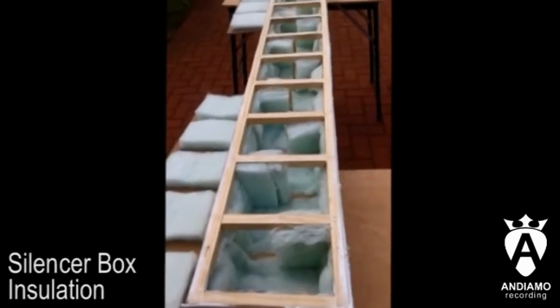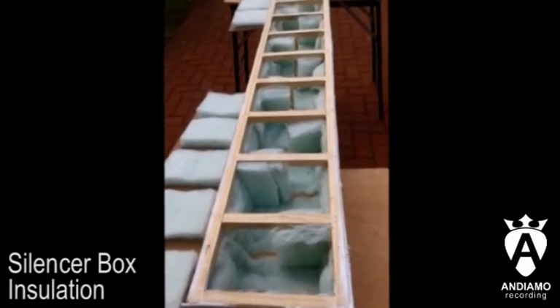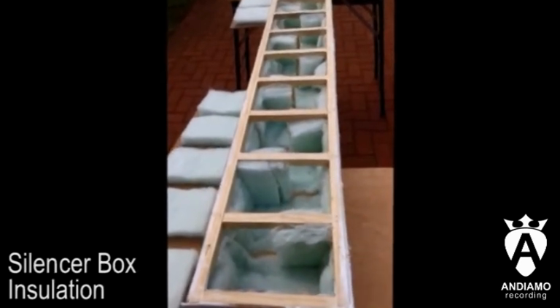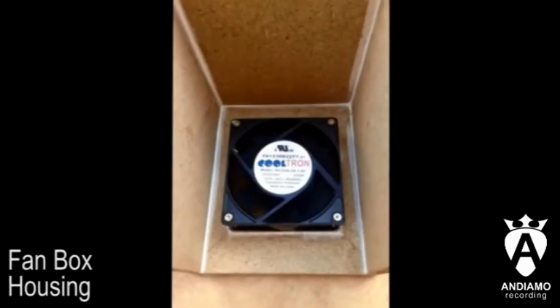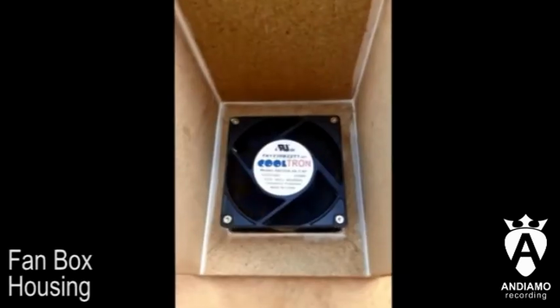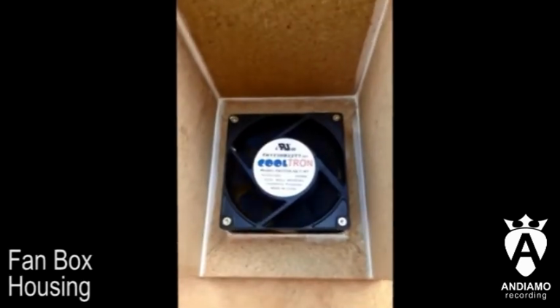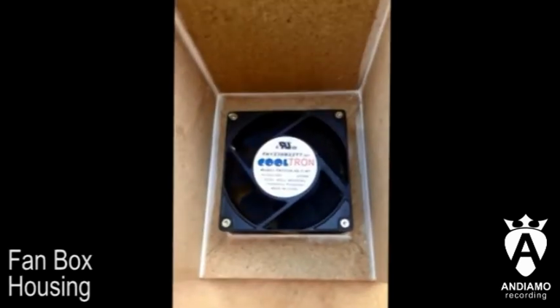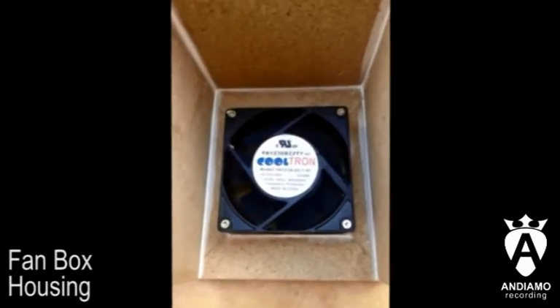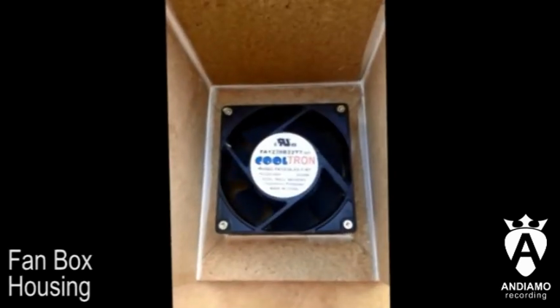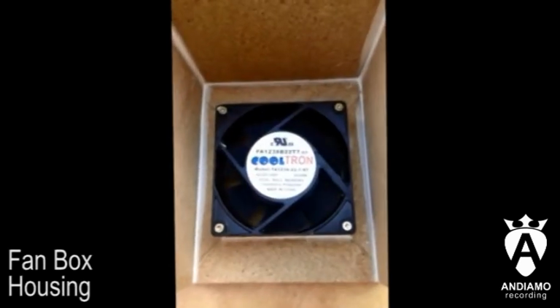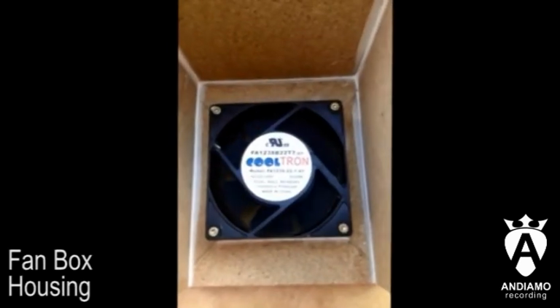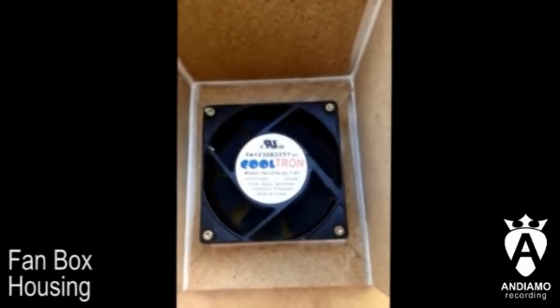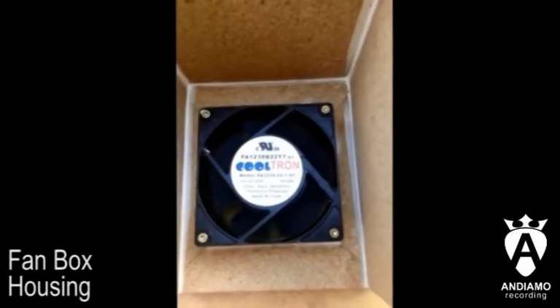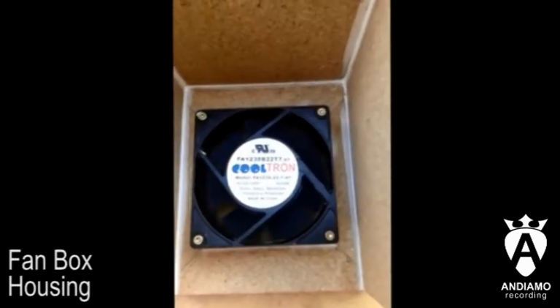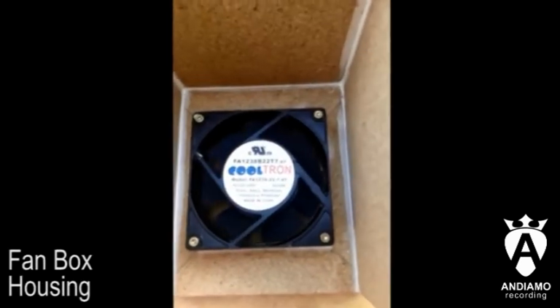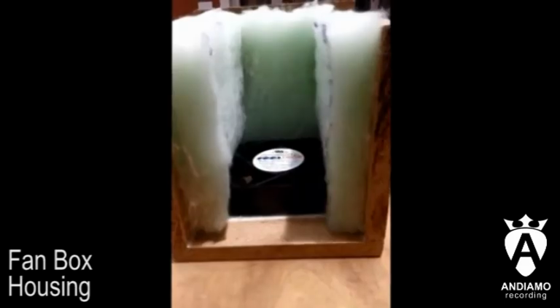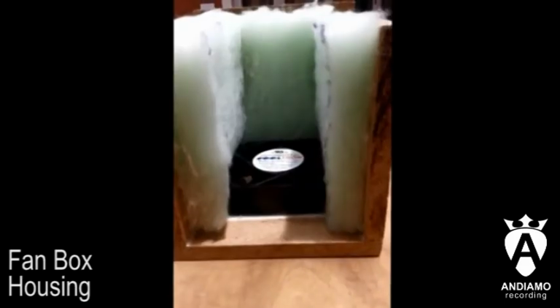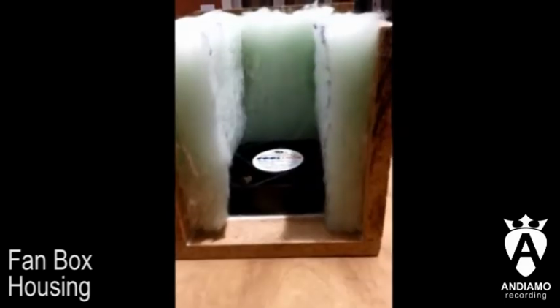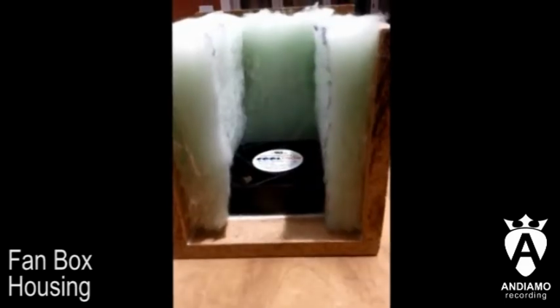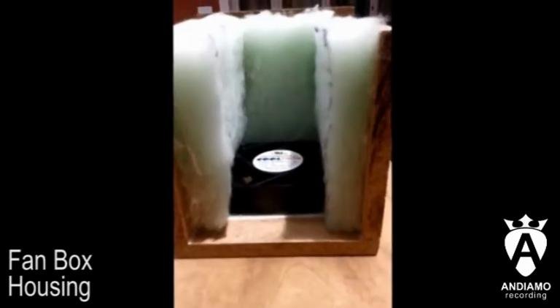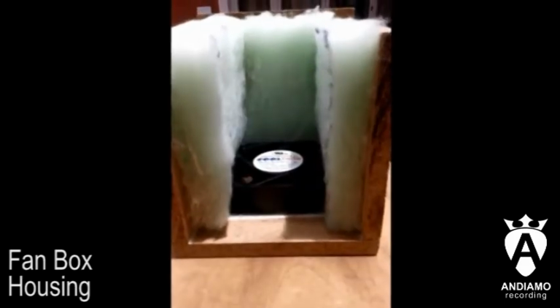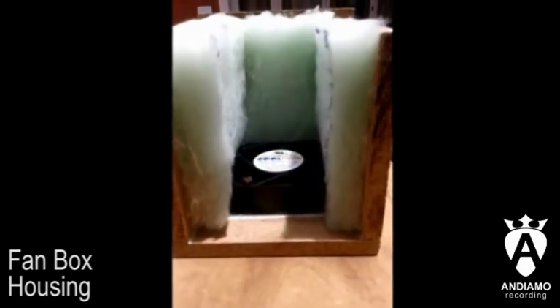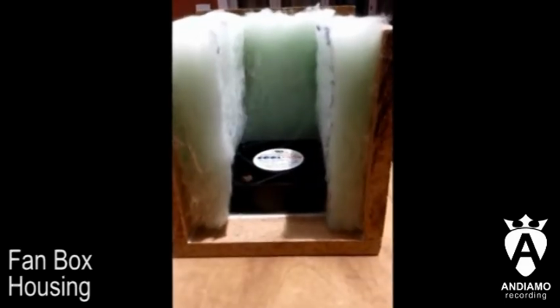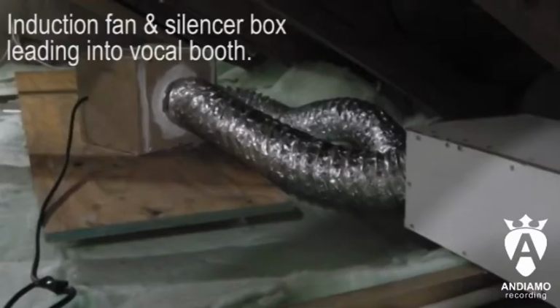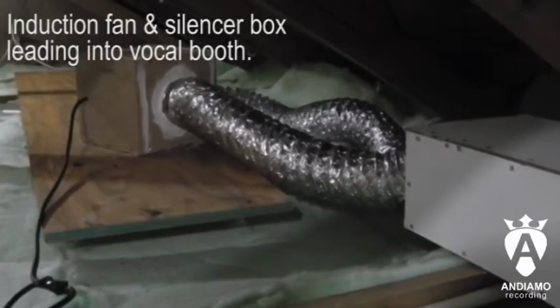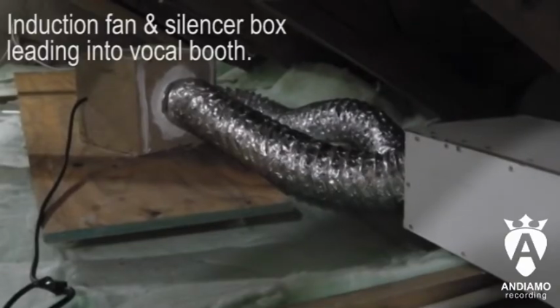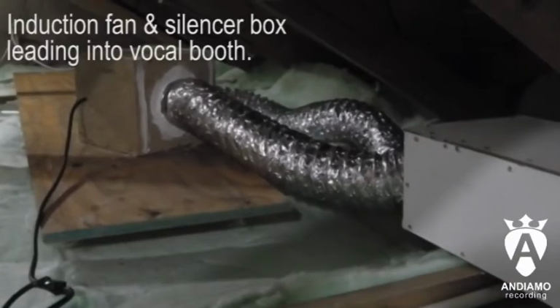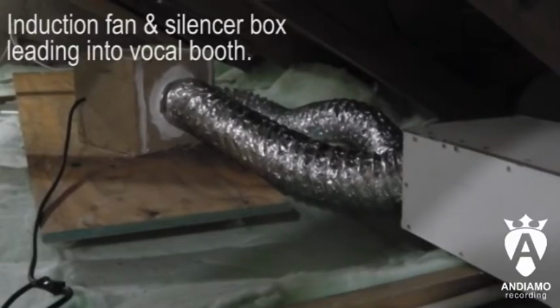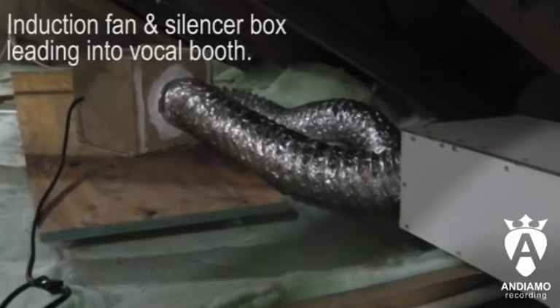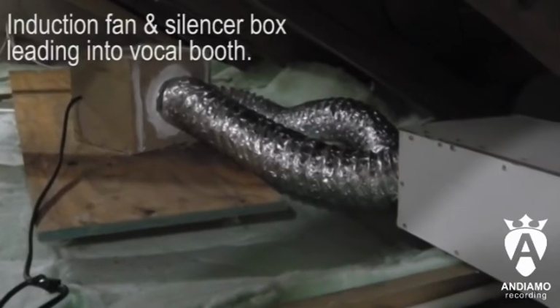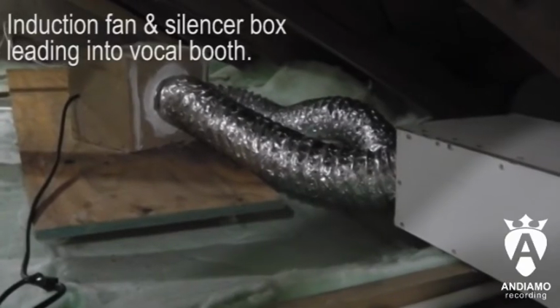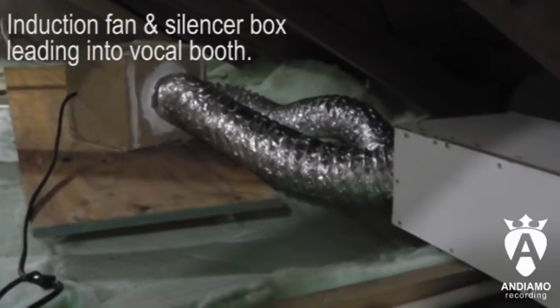A fan and silencer box was designed to draw cool air from the aircon and pump it into the vocal booth.